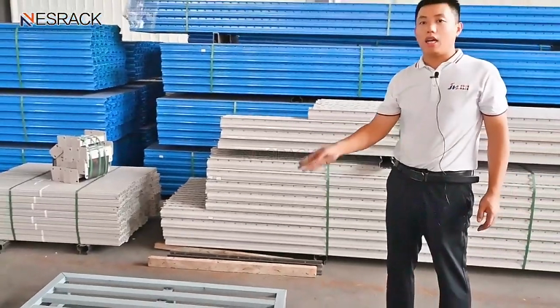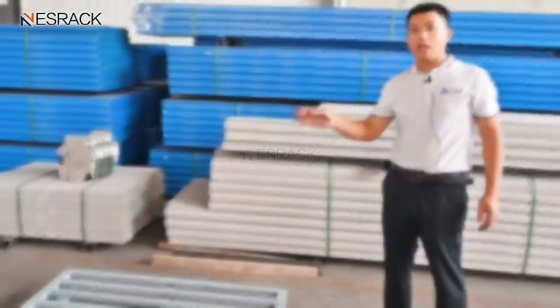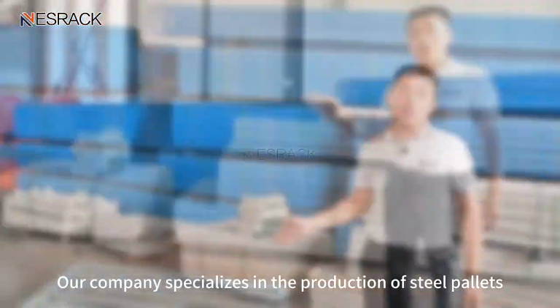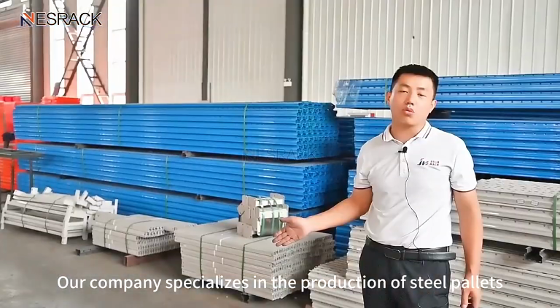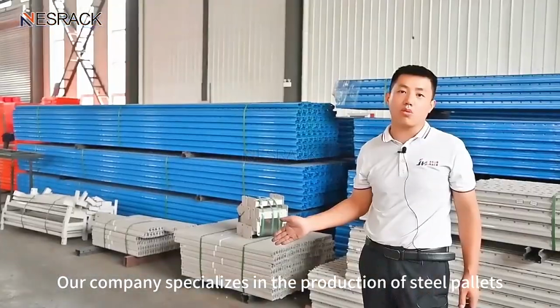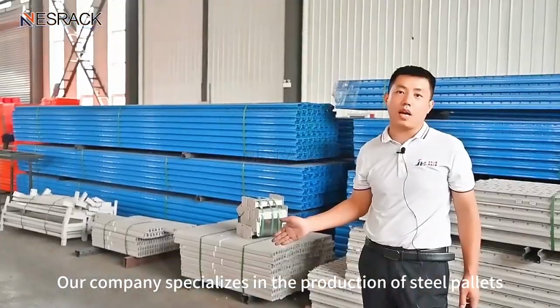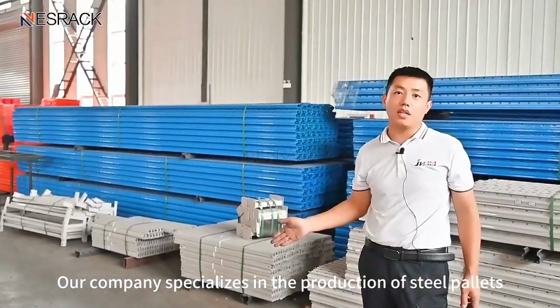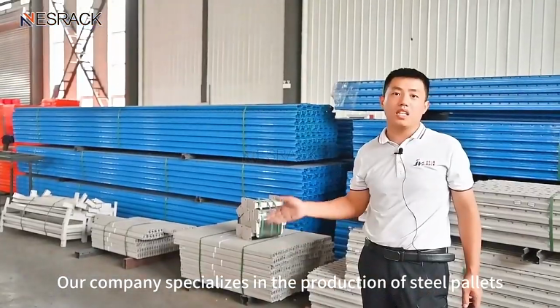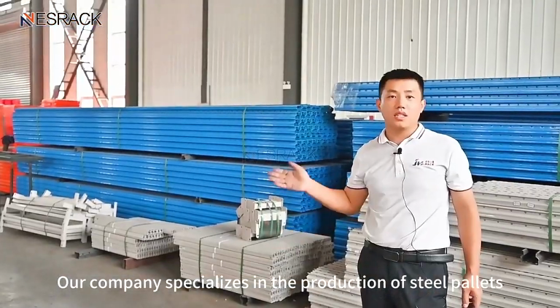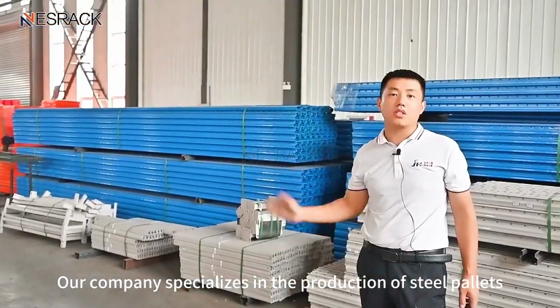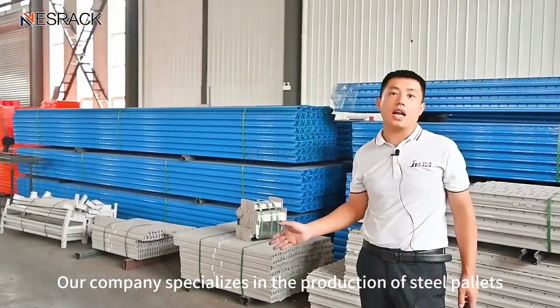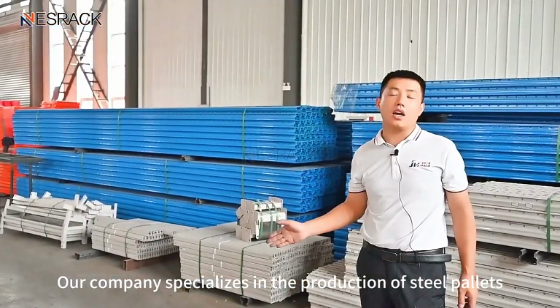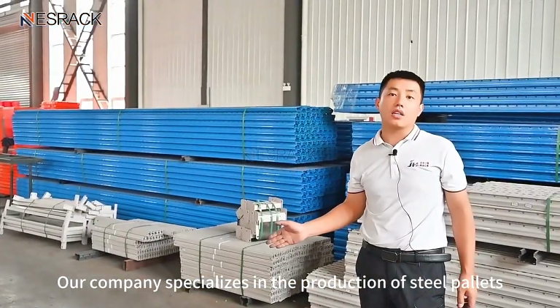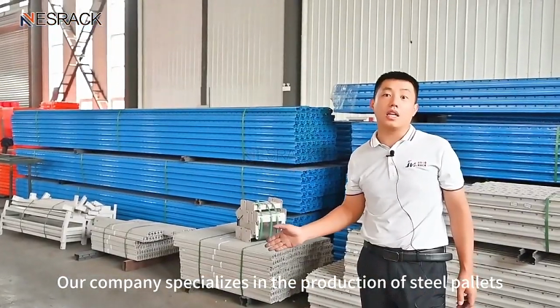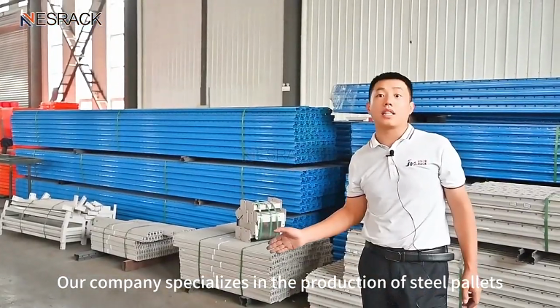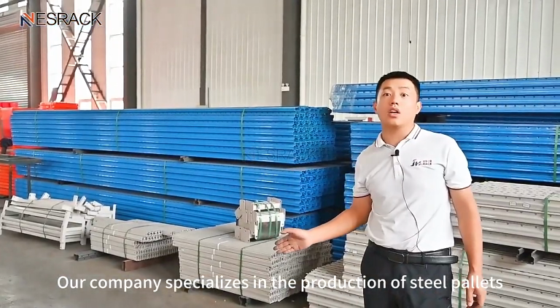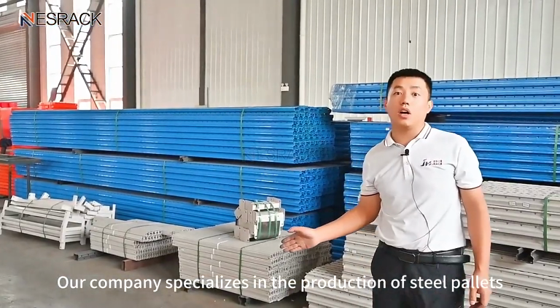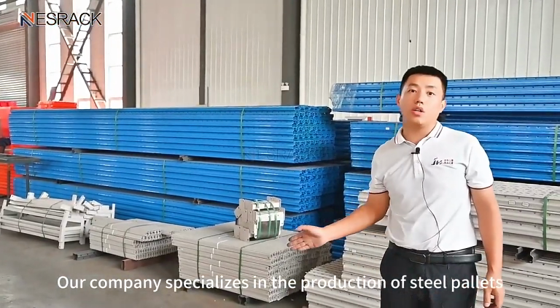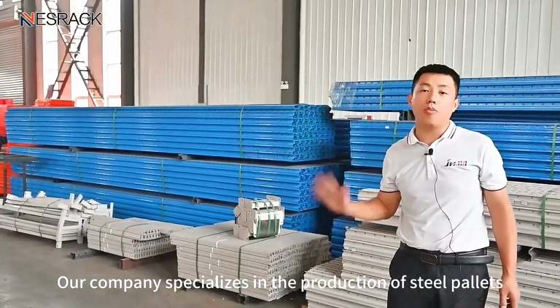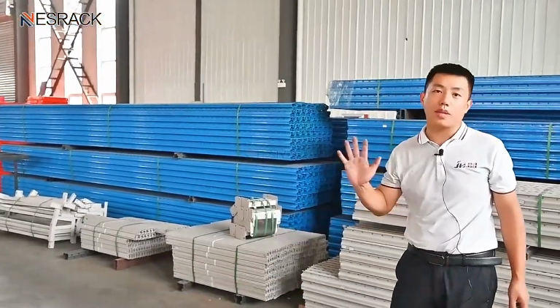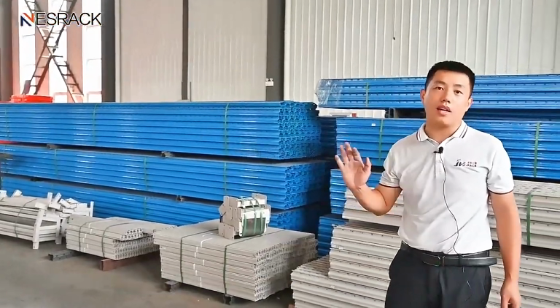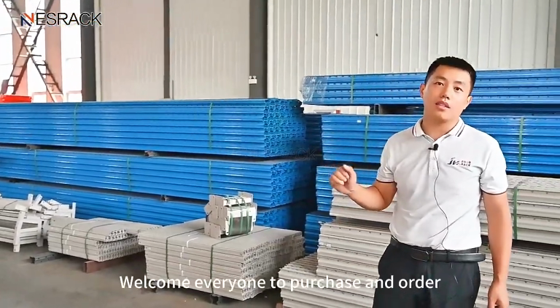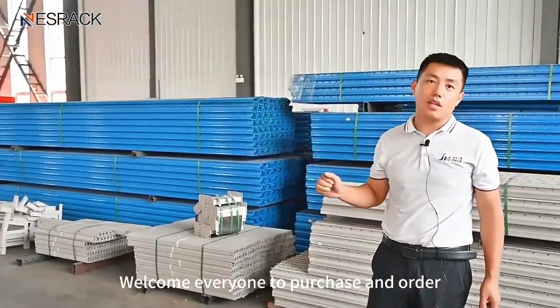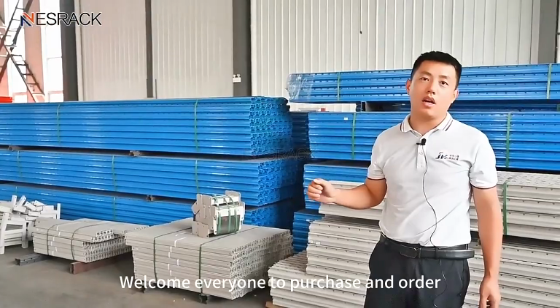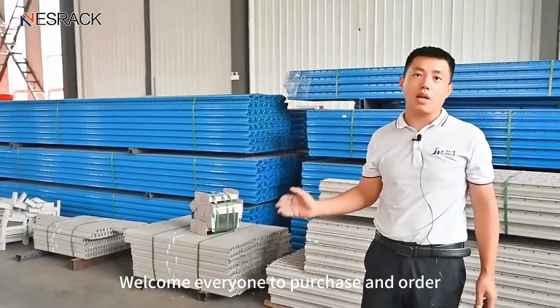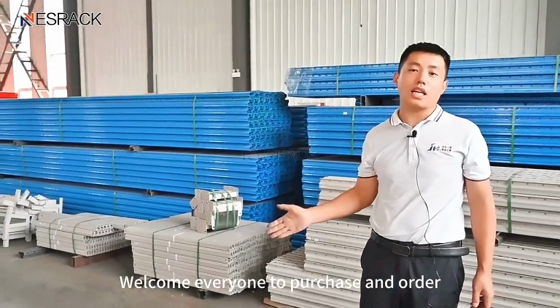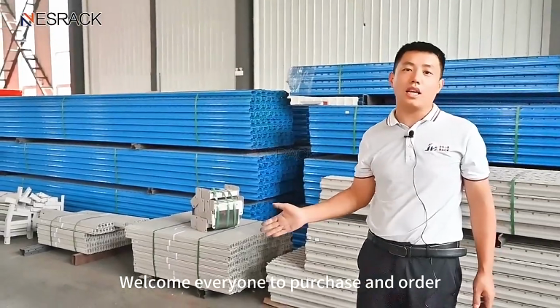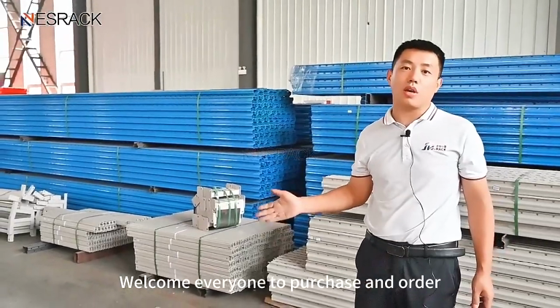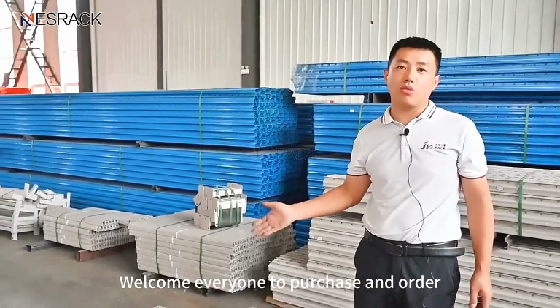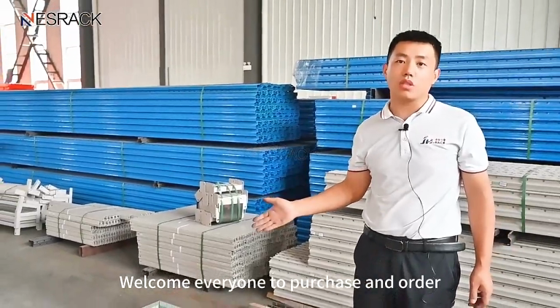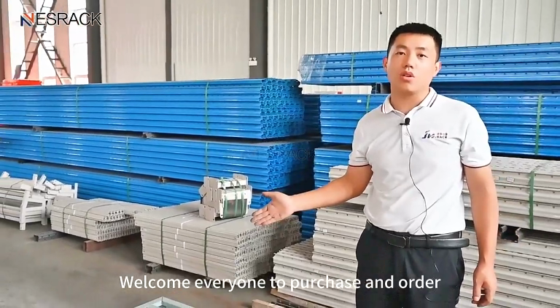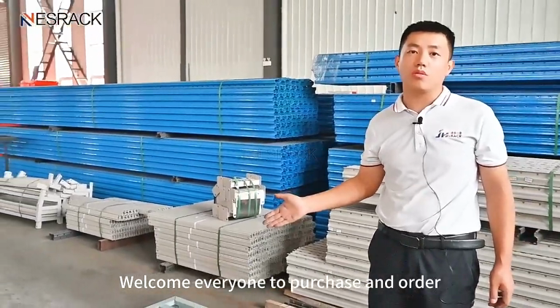Our company specializes in the production of steel pallets. Welcome everyone to purchase and order.